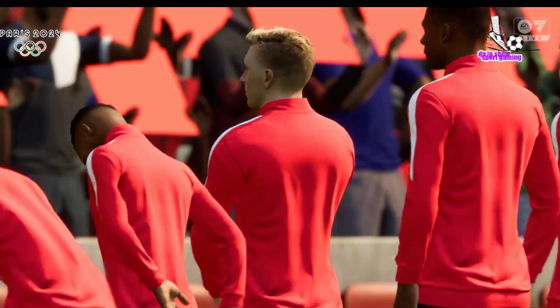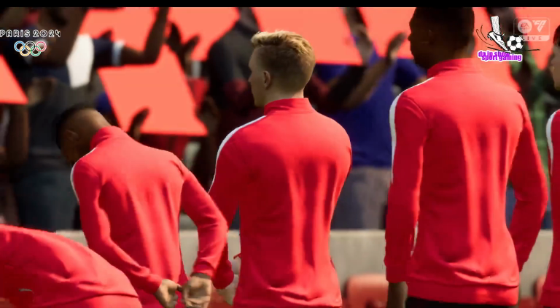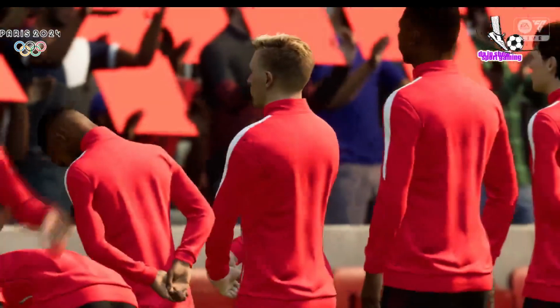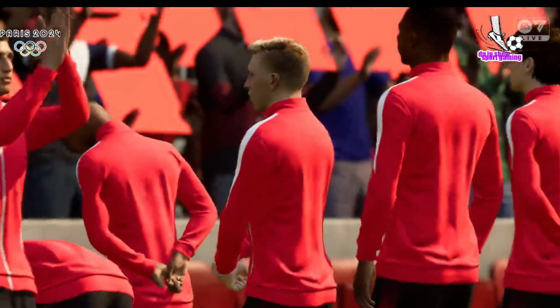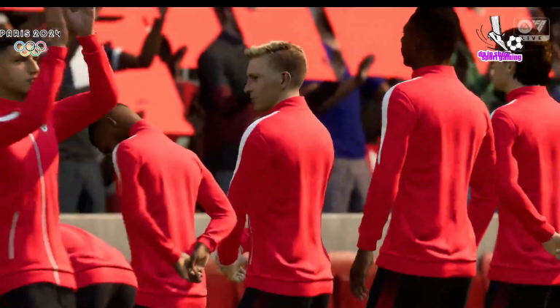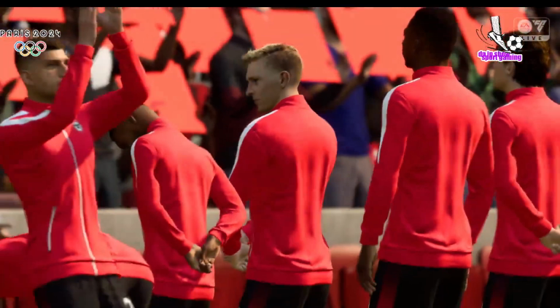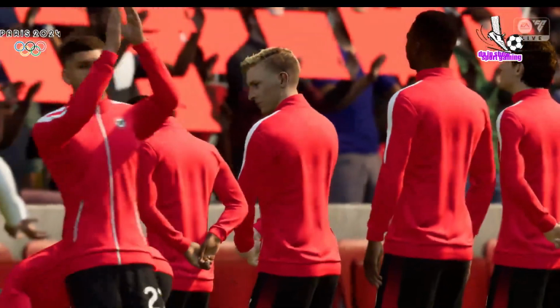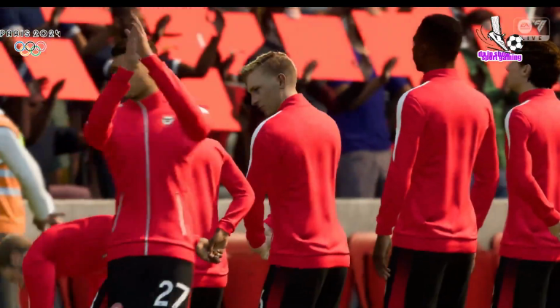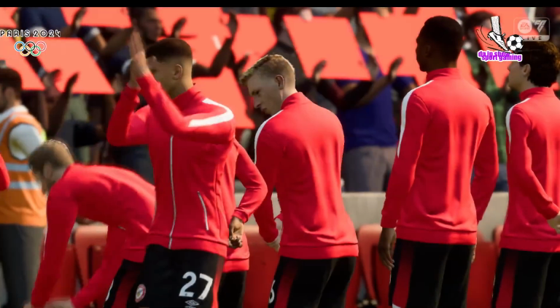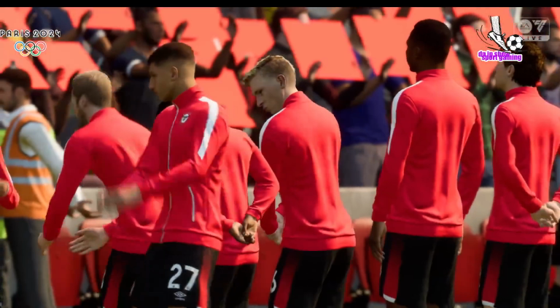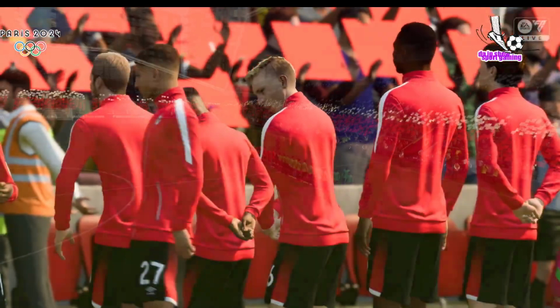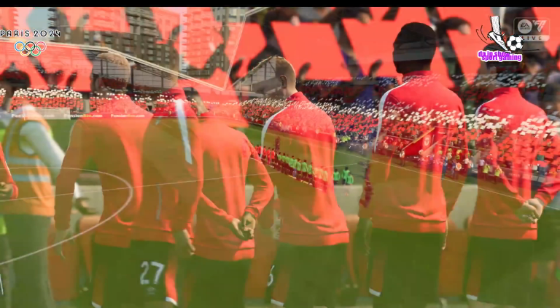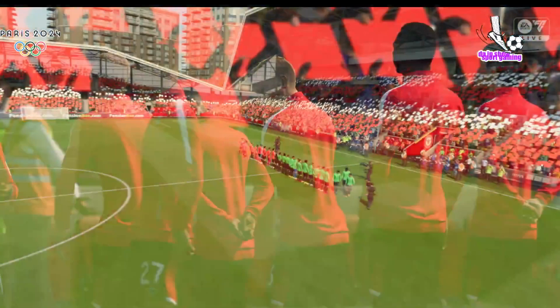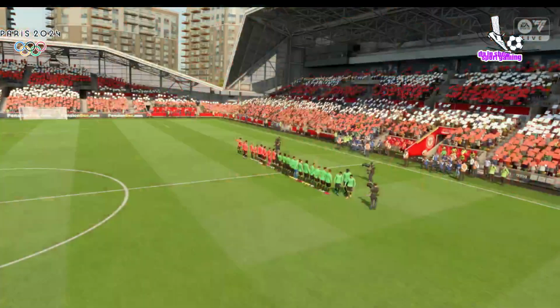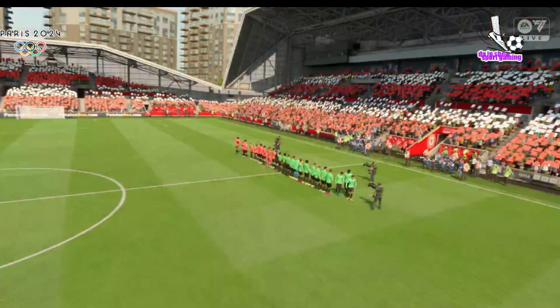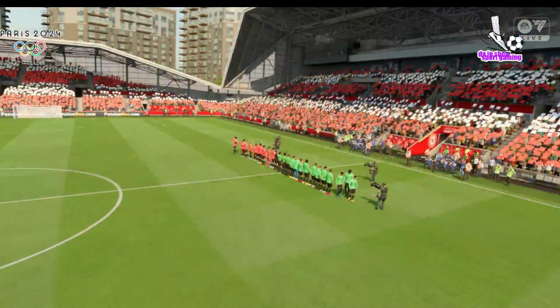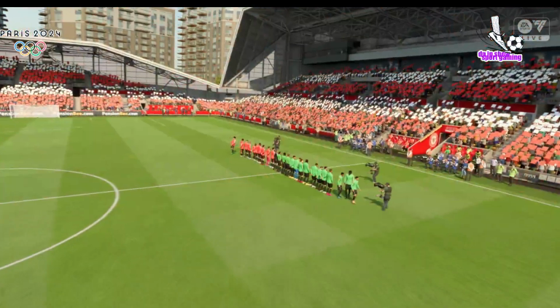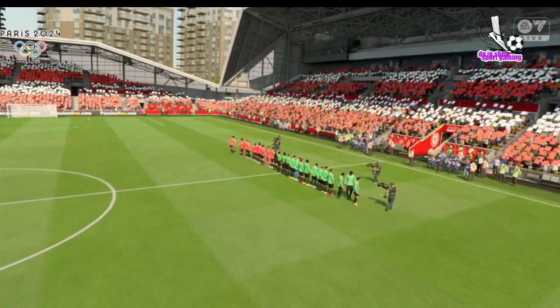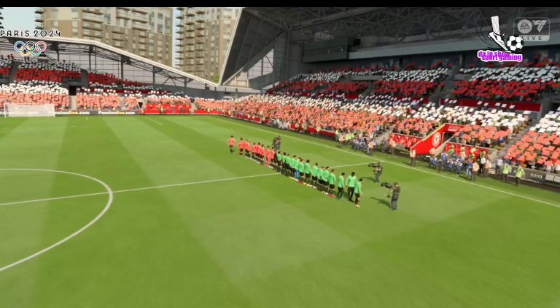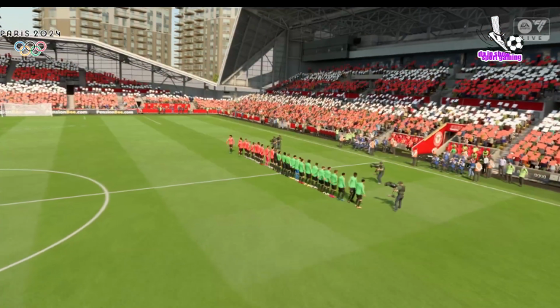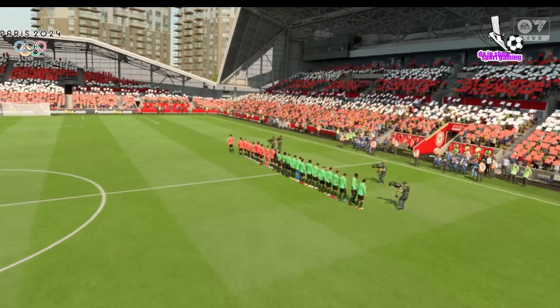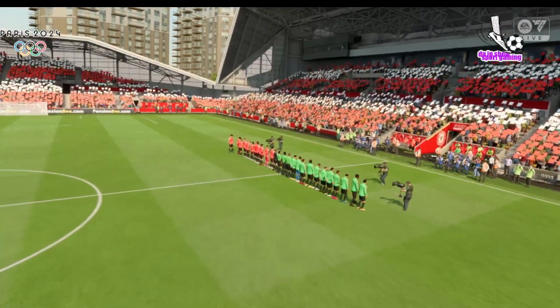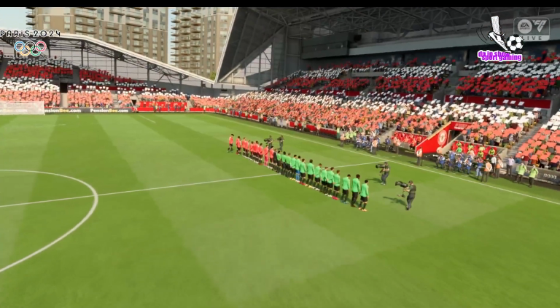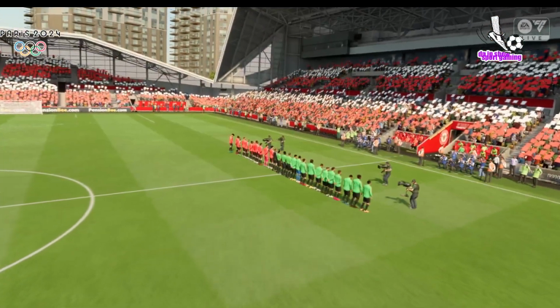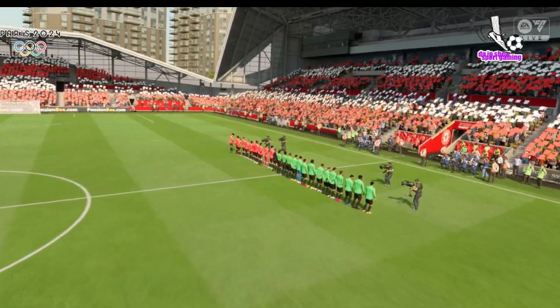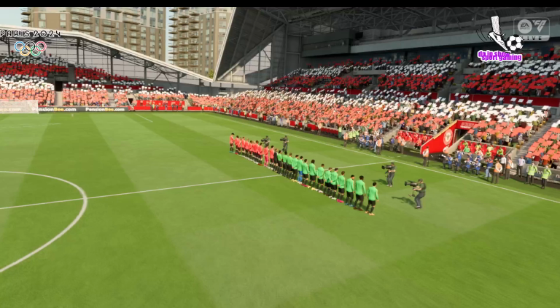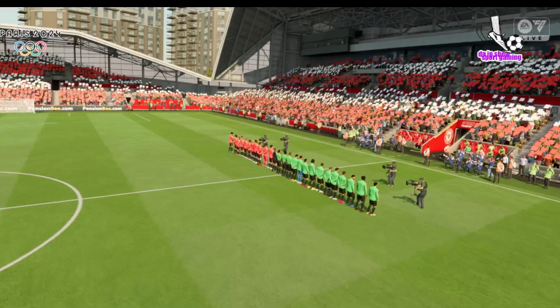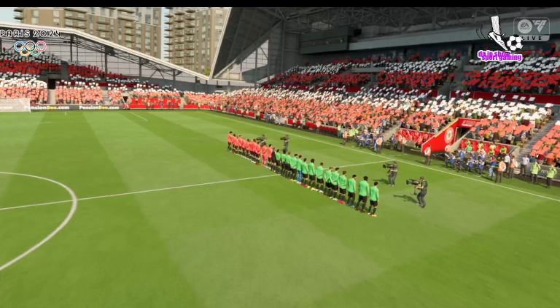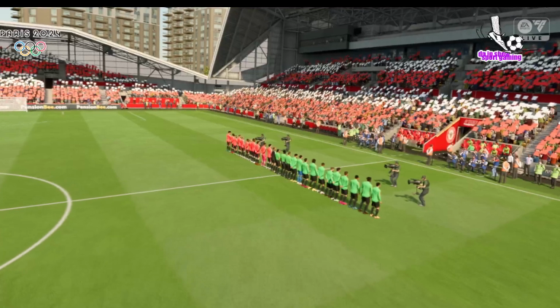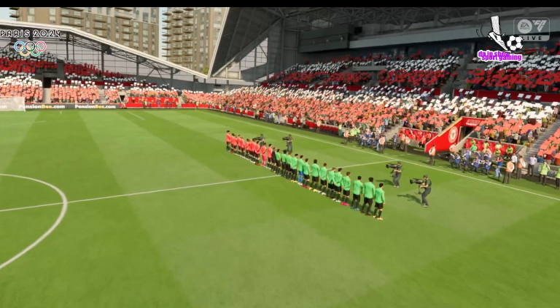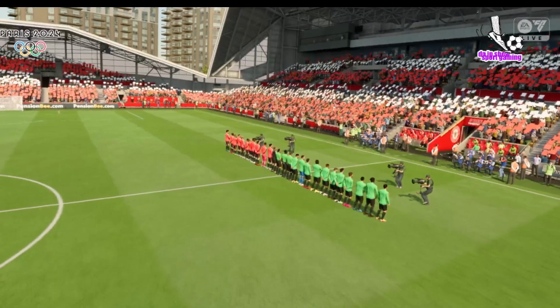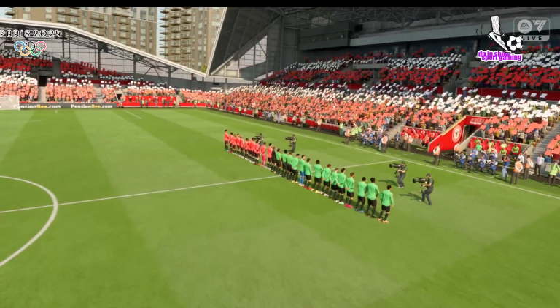Two good teams here, so I'm anticipating a really good game. The atmosphere is electric inside the stadium before kick-off, and hopefully we're not disappointed.